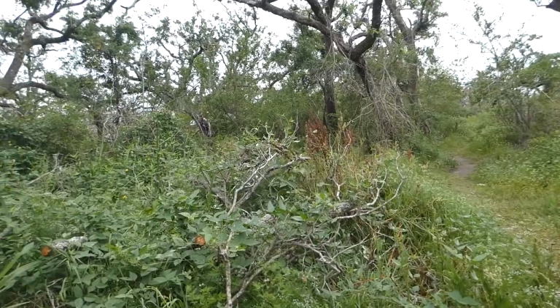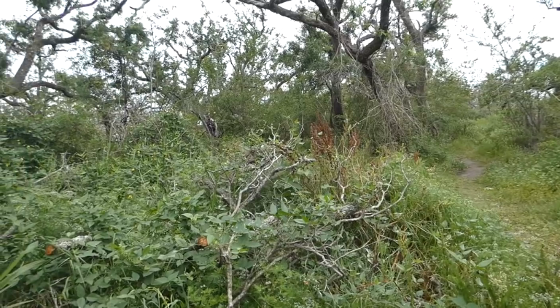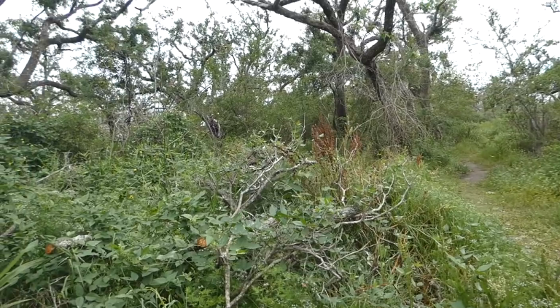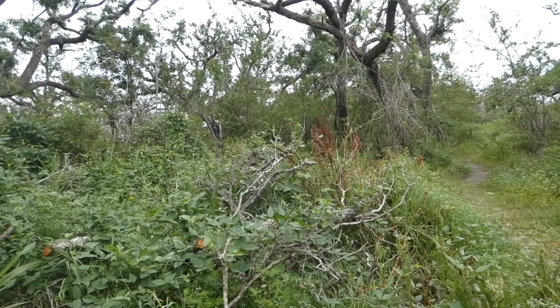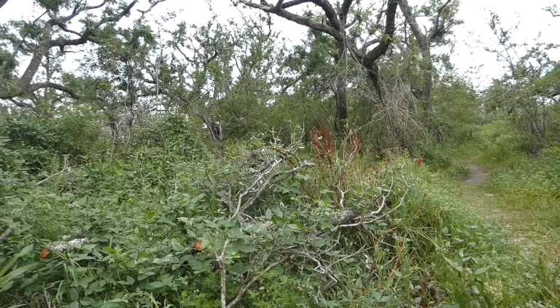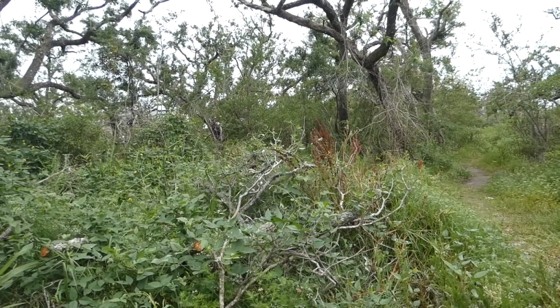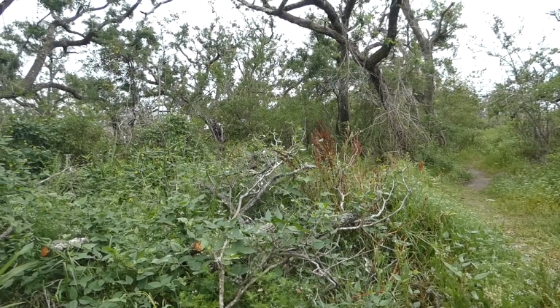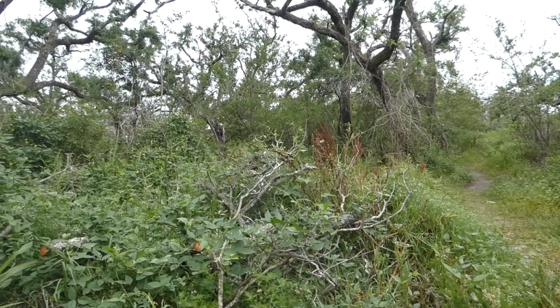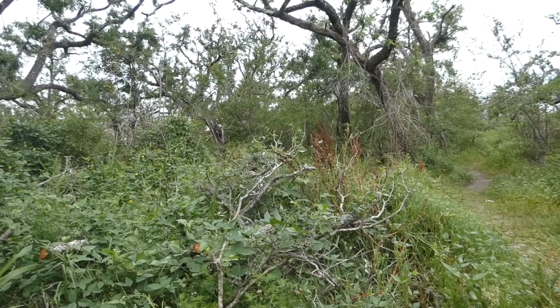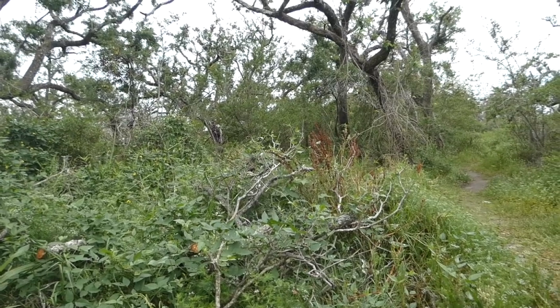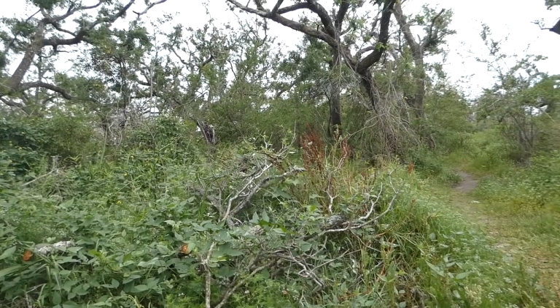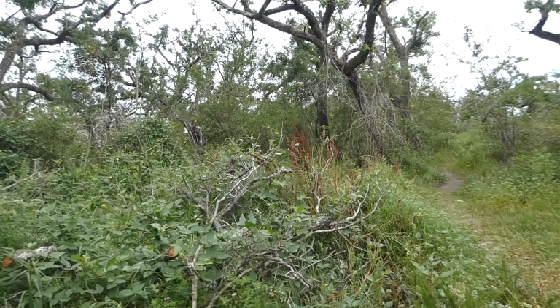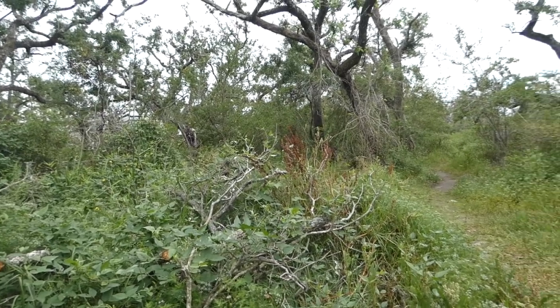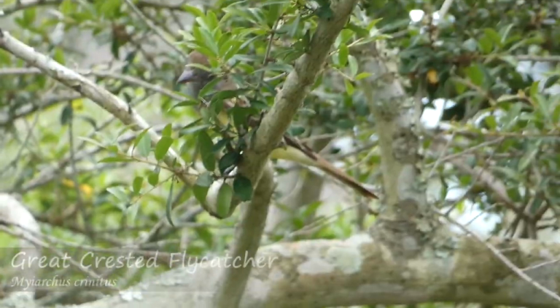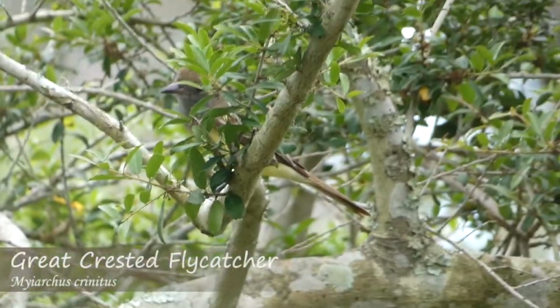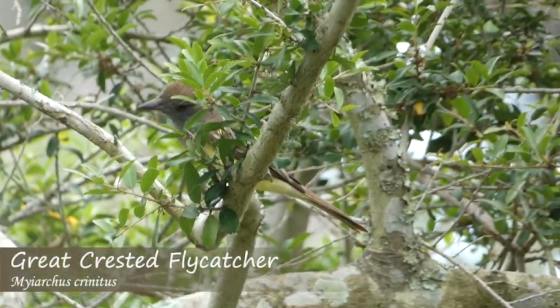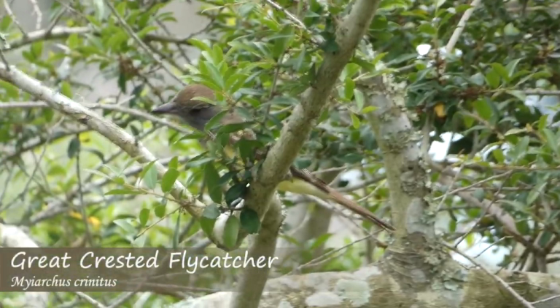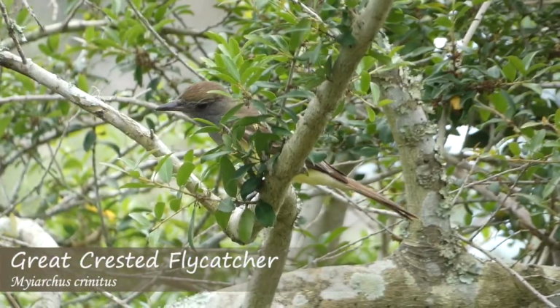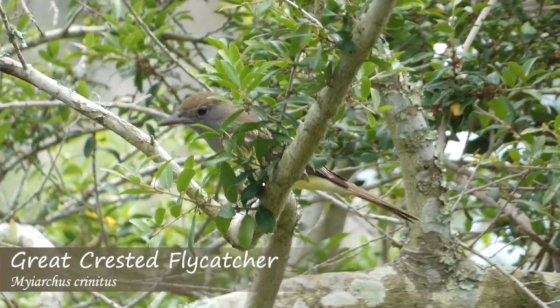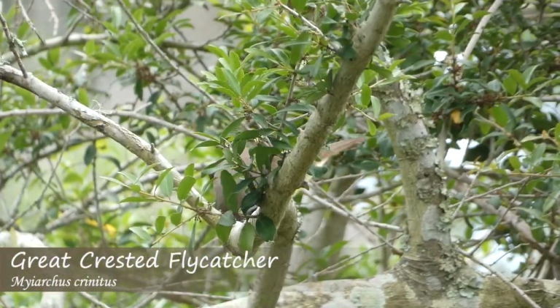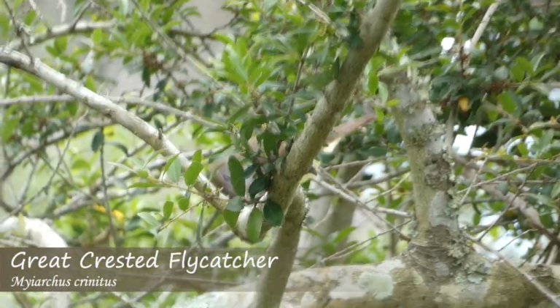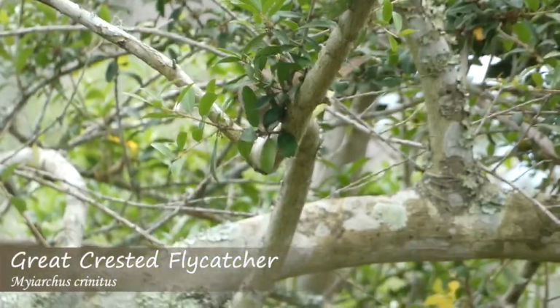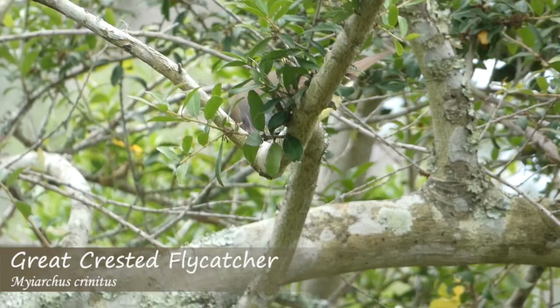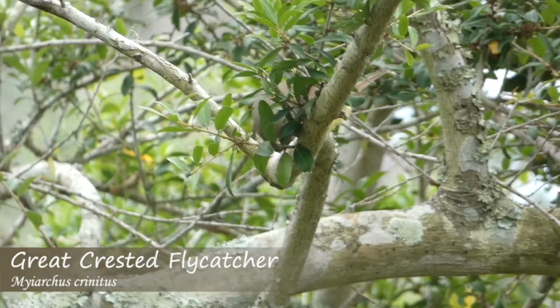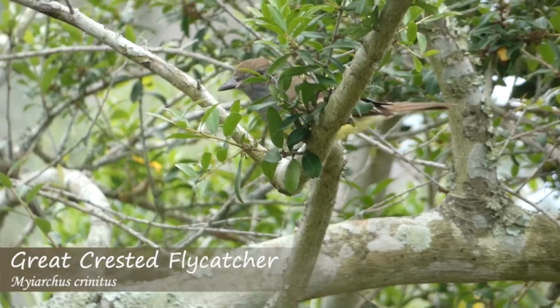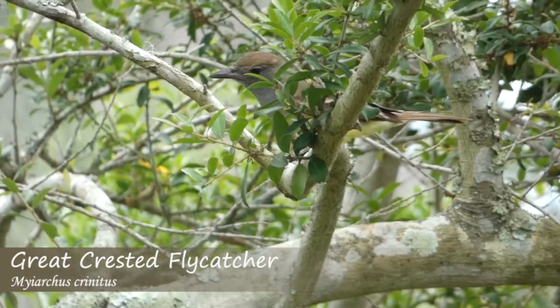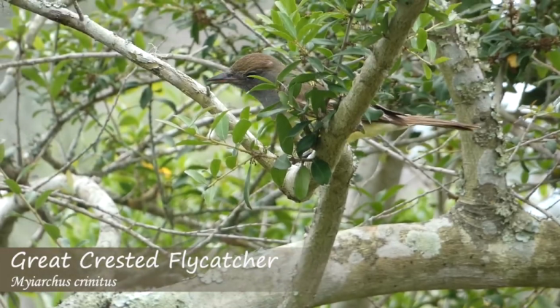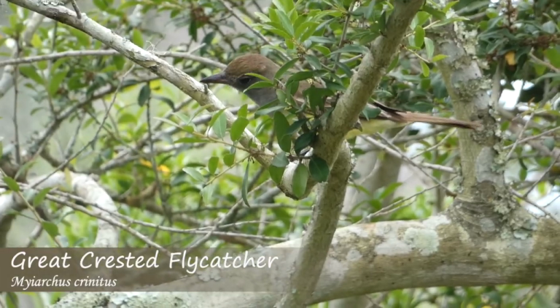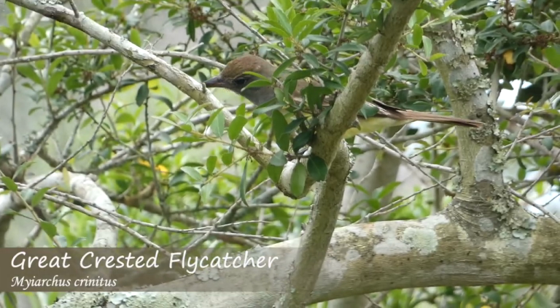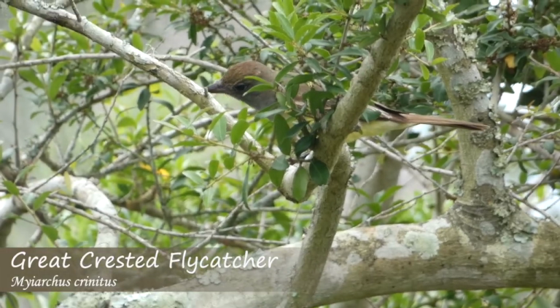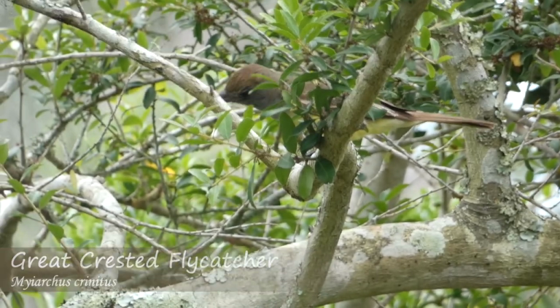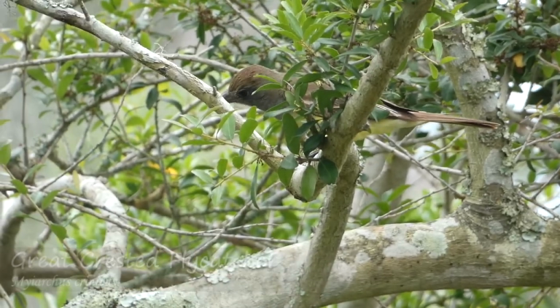Without any luck finding the red-necked phalarope, I stopped at one more forested area, picking up a great crested flycatcher. Afterwards, I decided to call it a day.